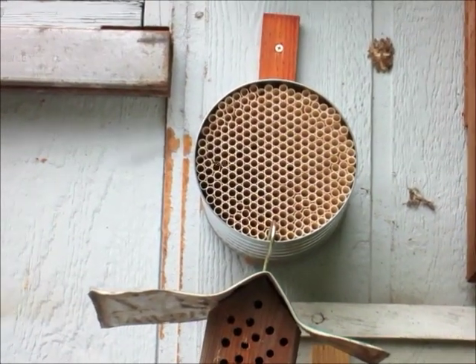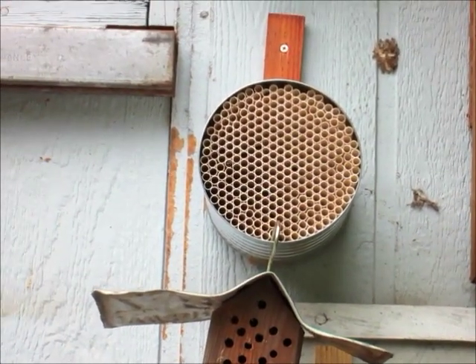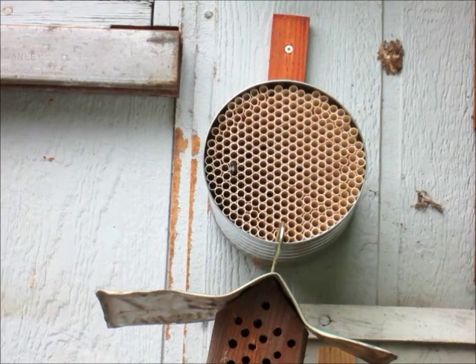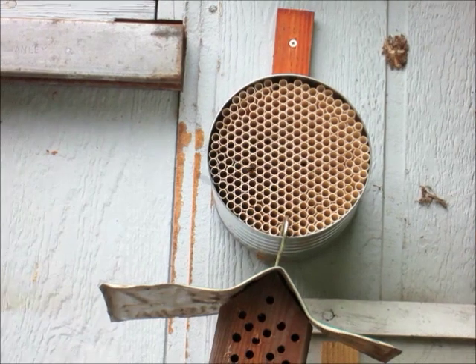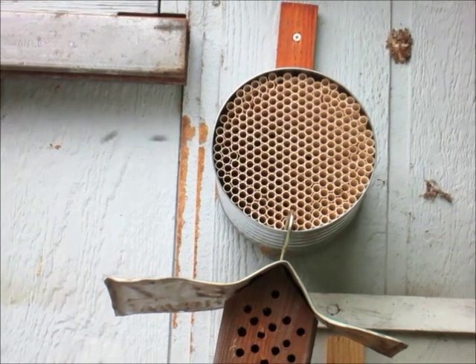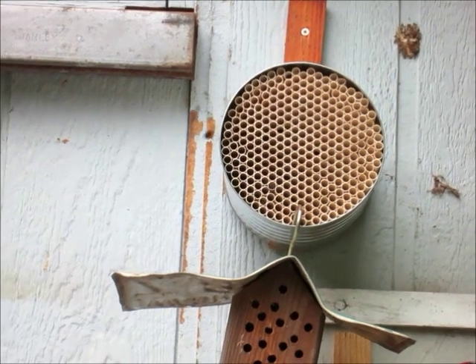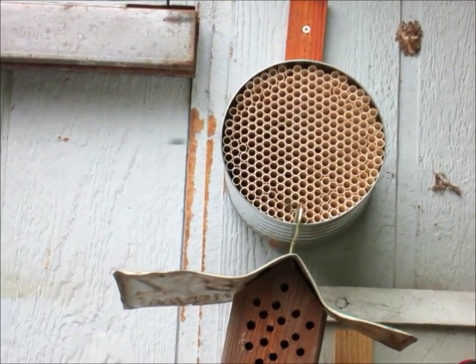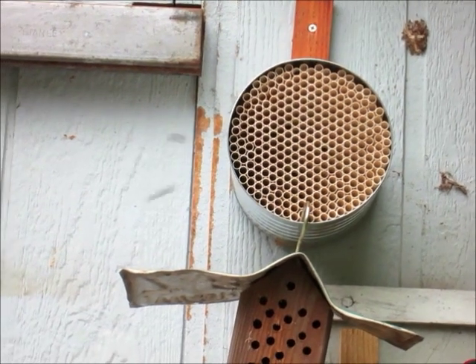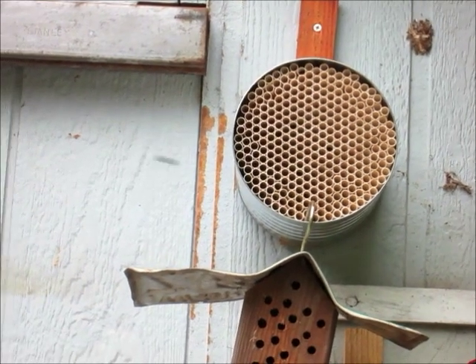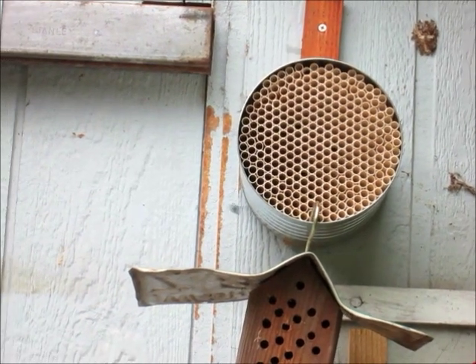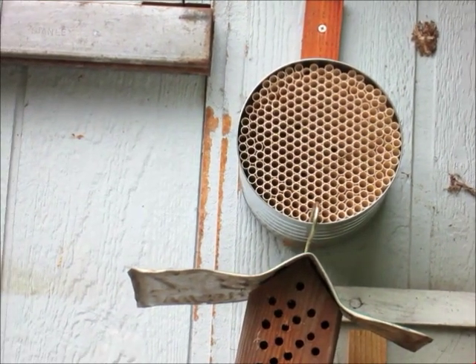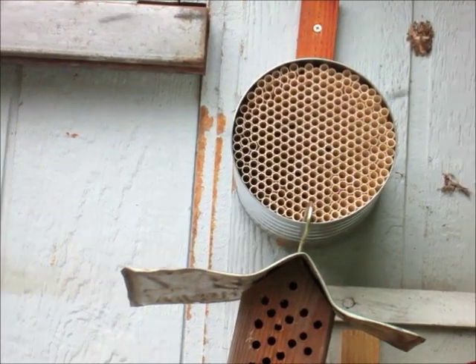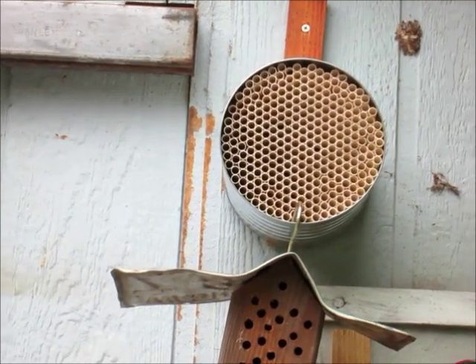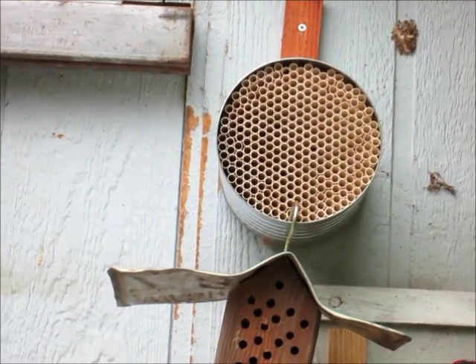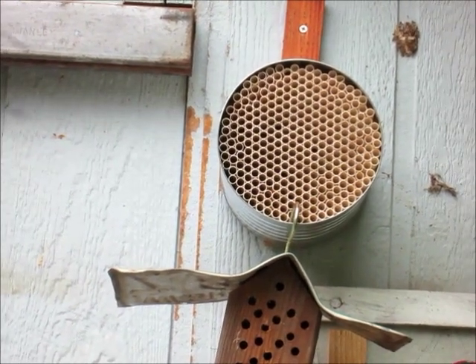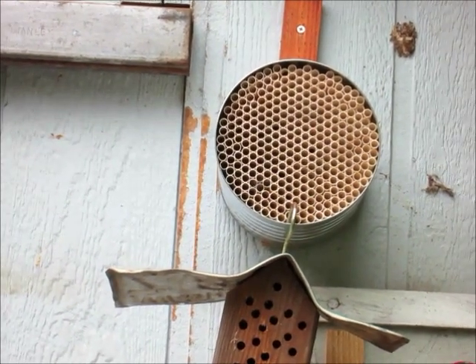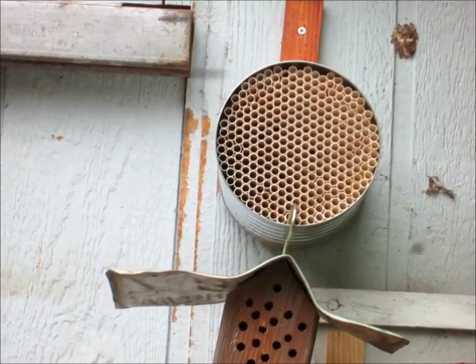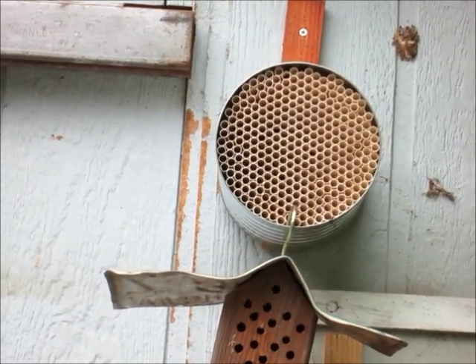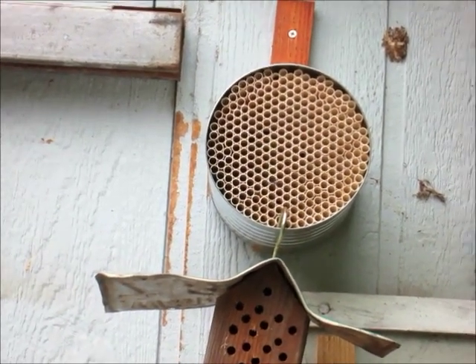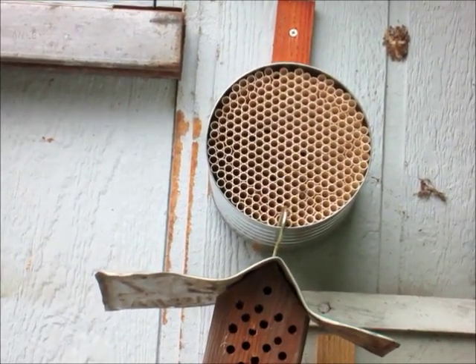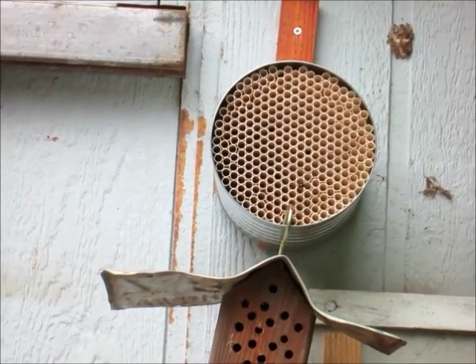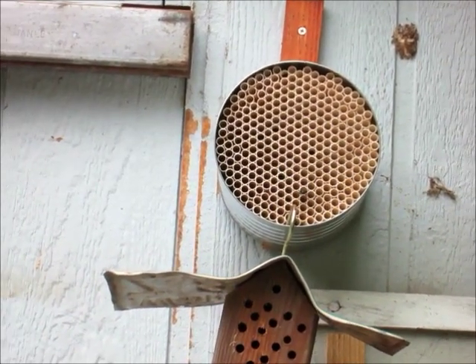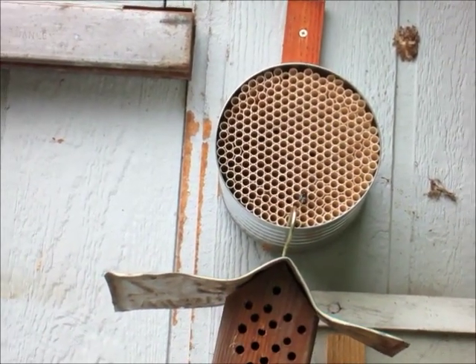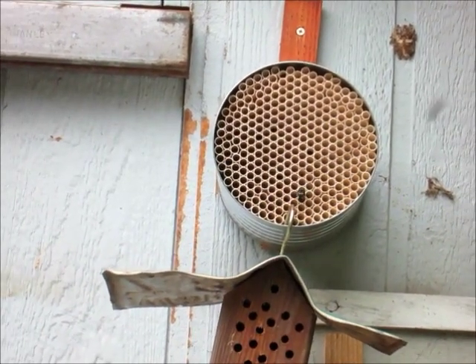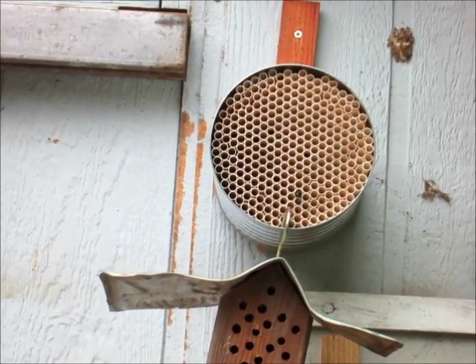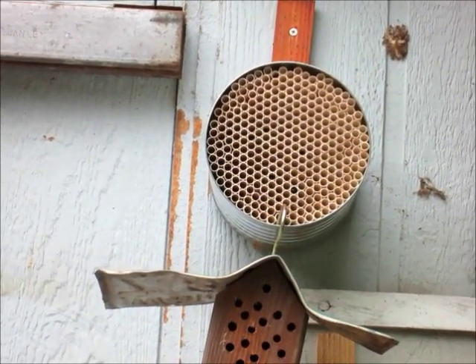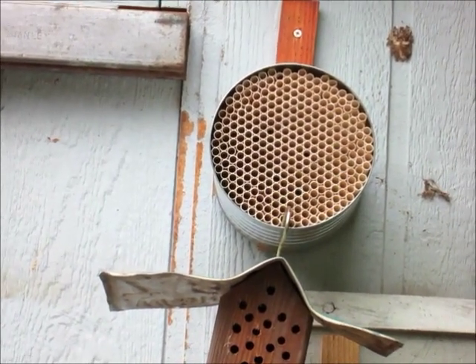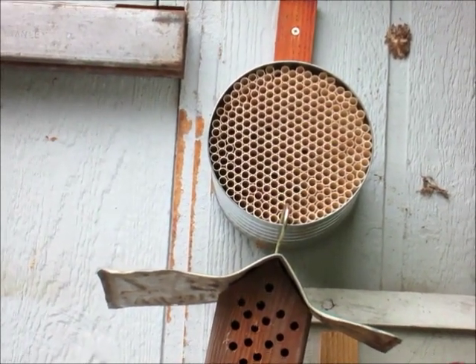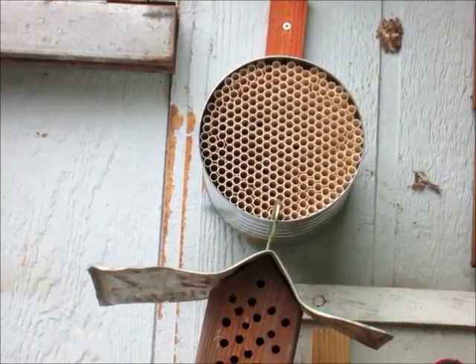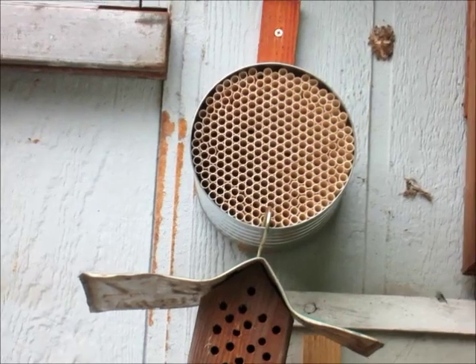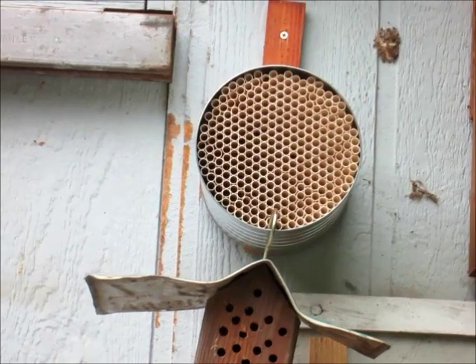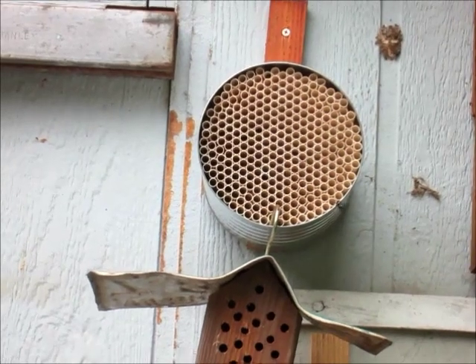Maybe in a week I'll come back and show you how many of these get filled up — or maybe a couple of weeks.